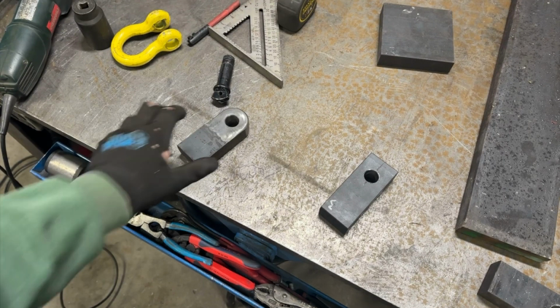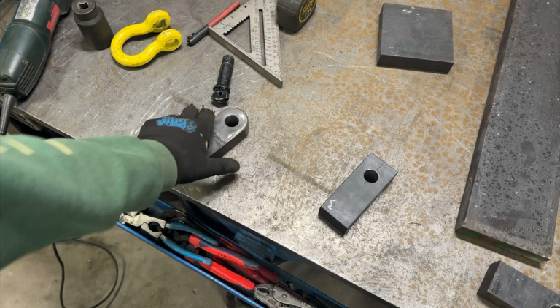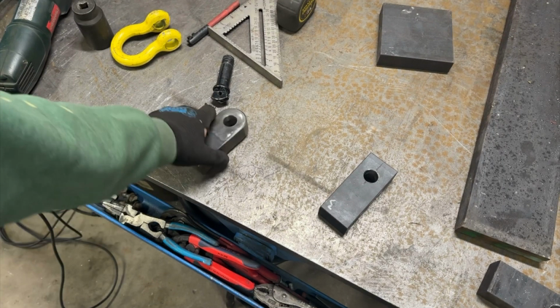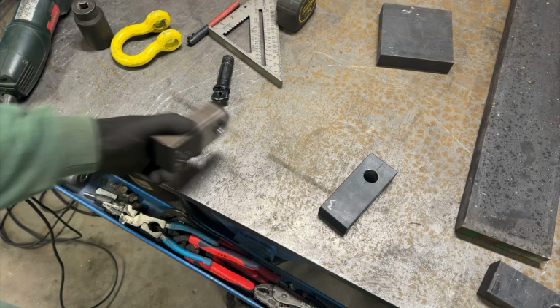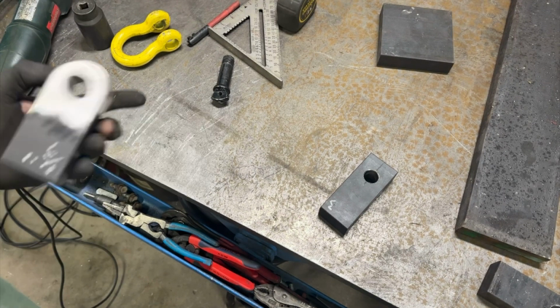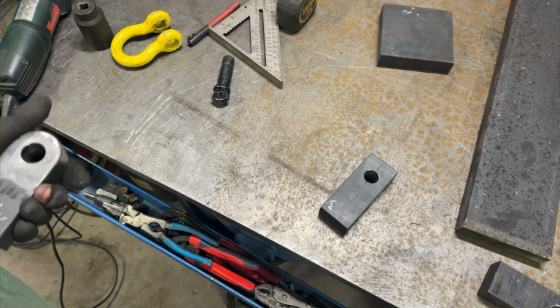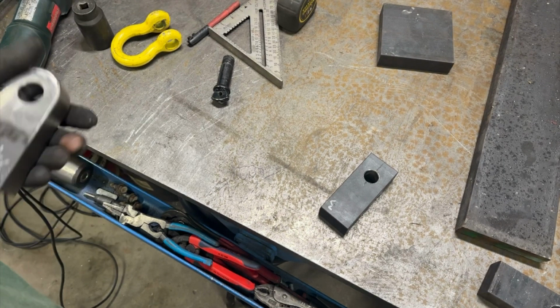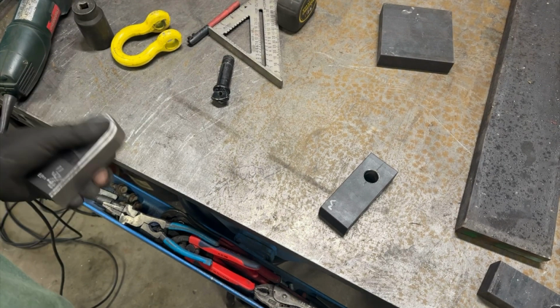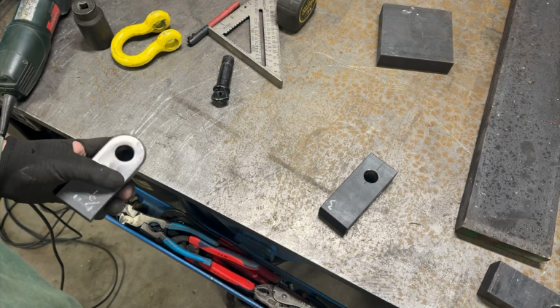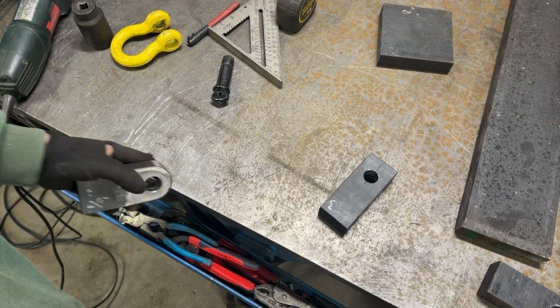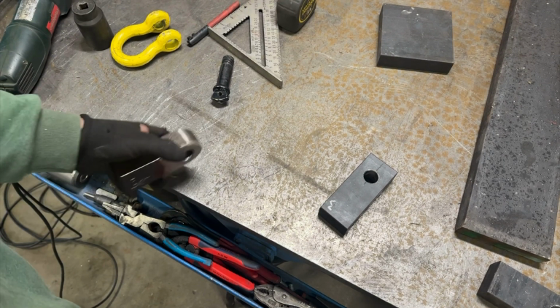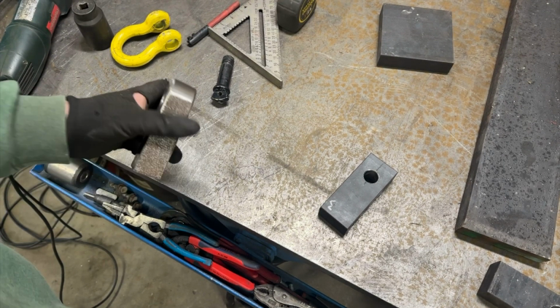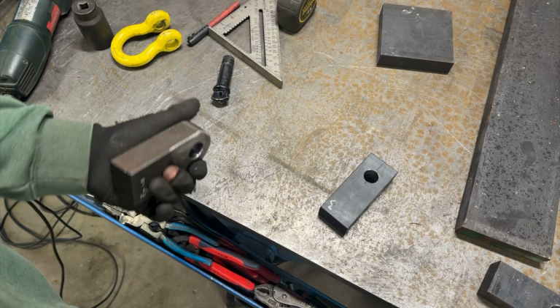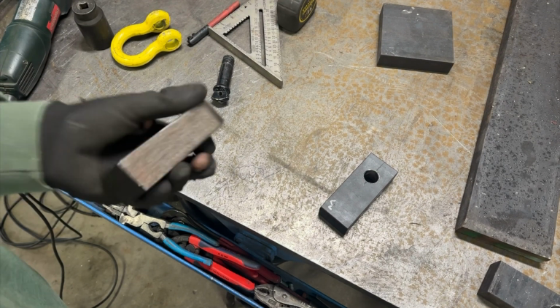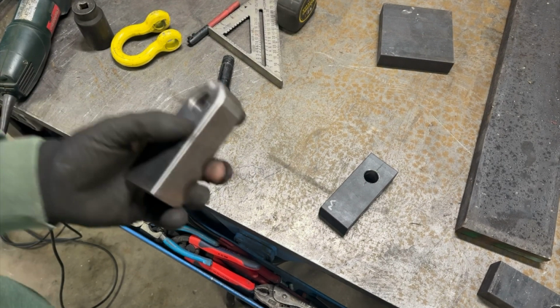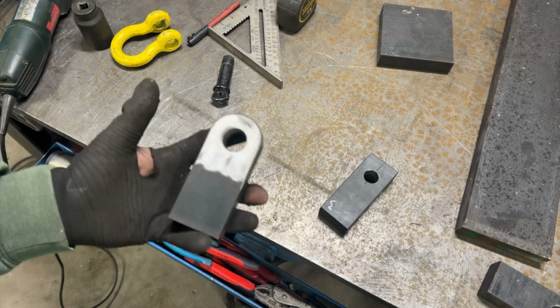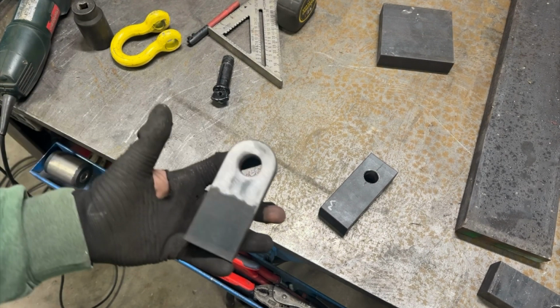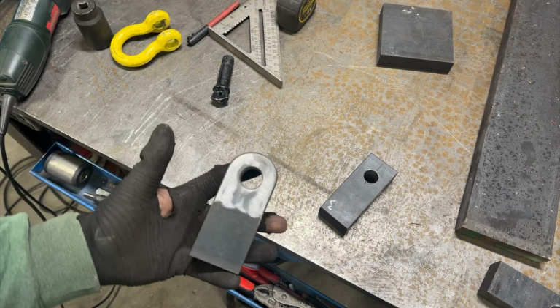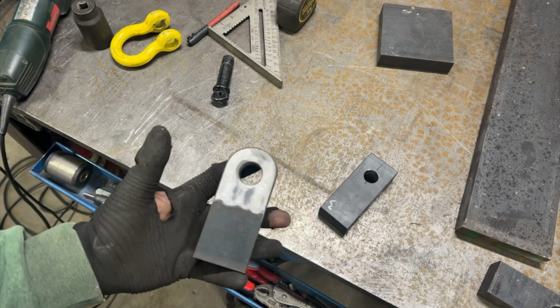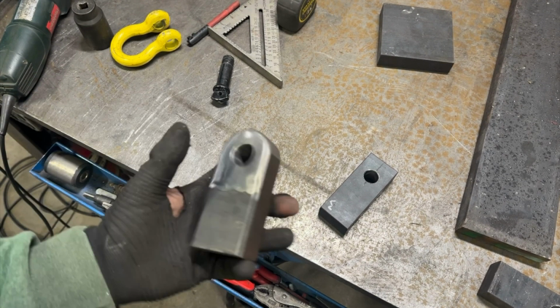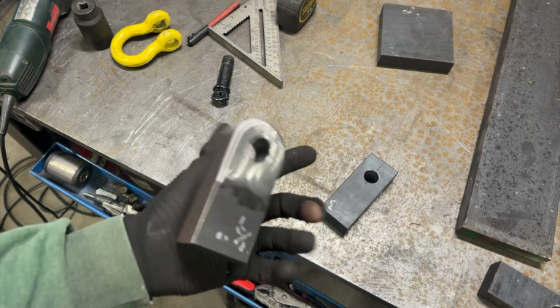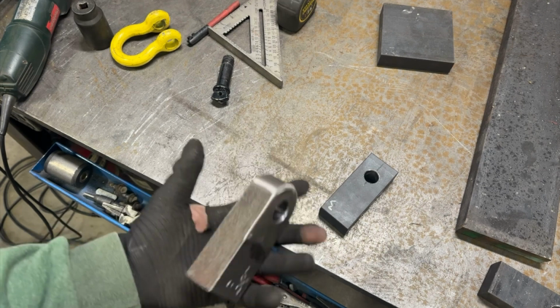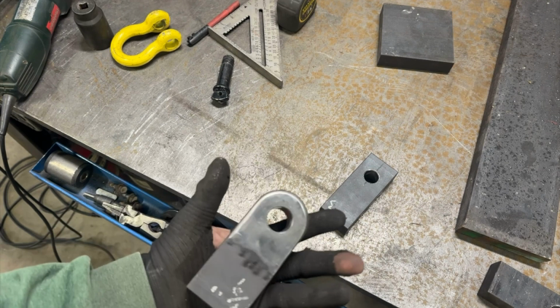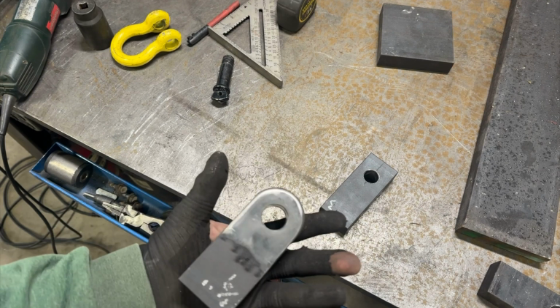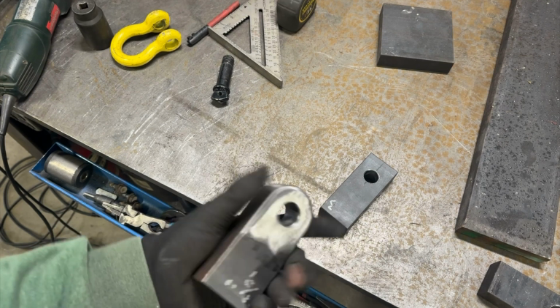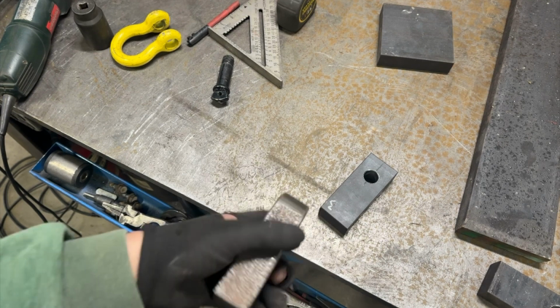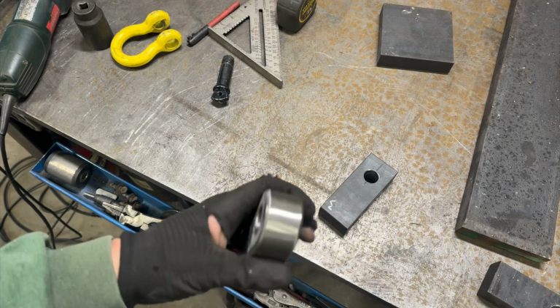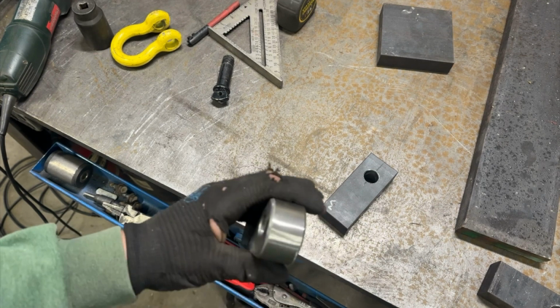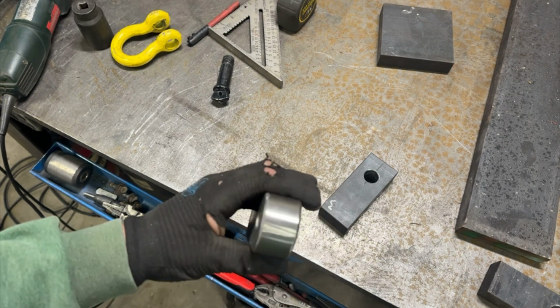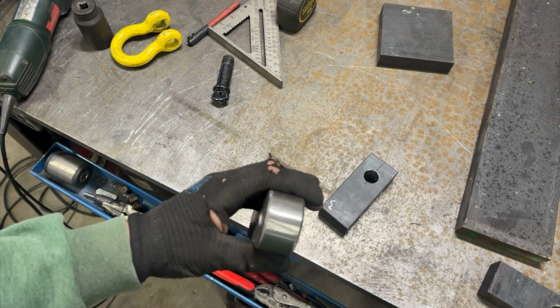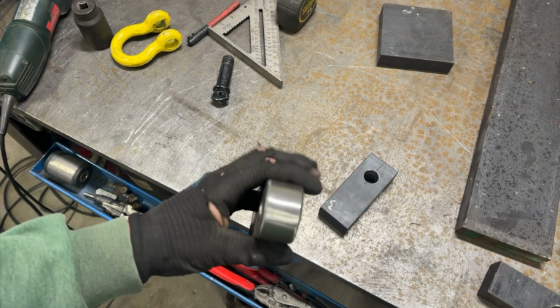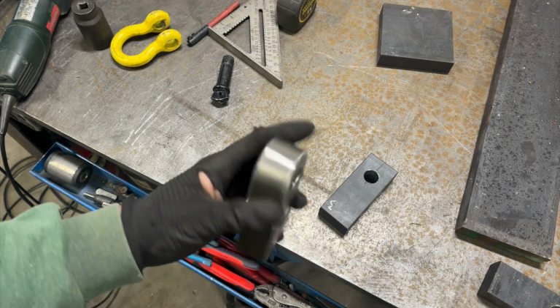Here is one of the D-ring mounts — two of these are going to go into the bumper.